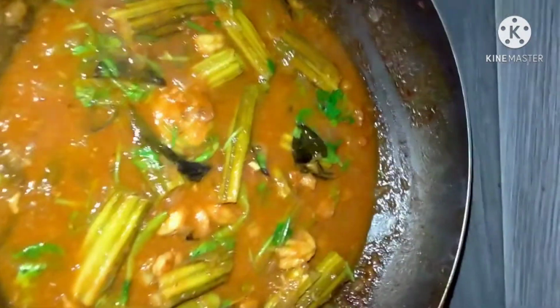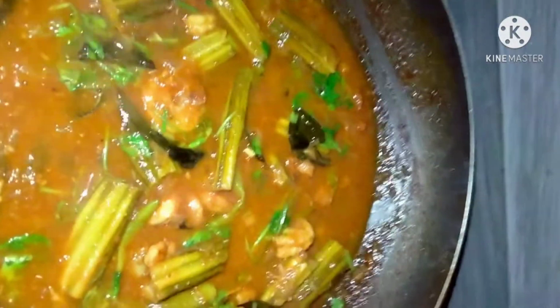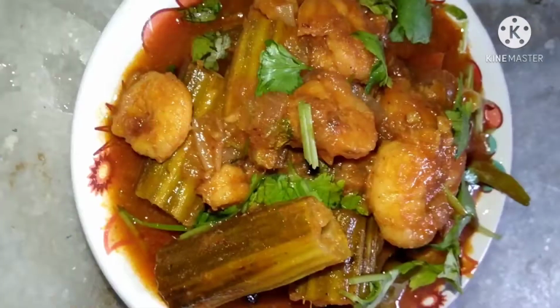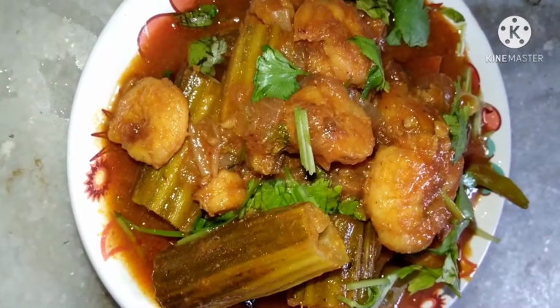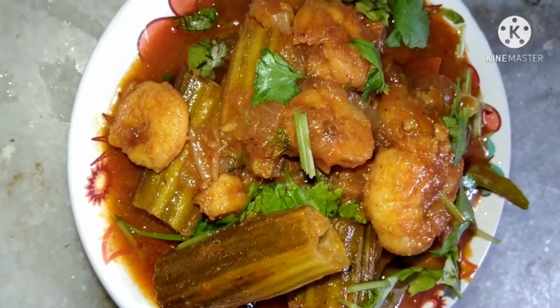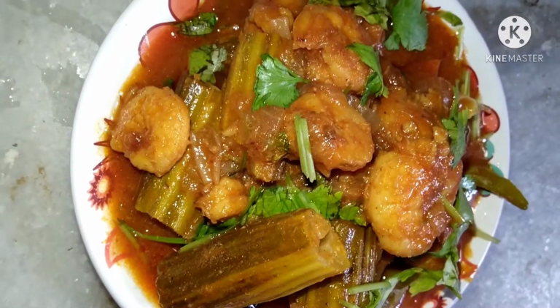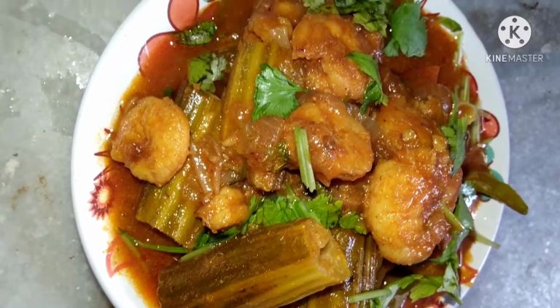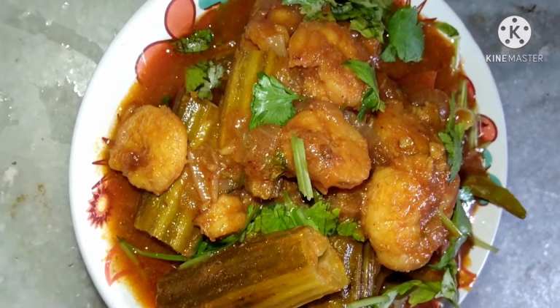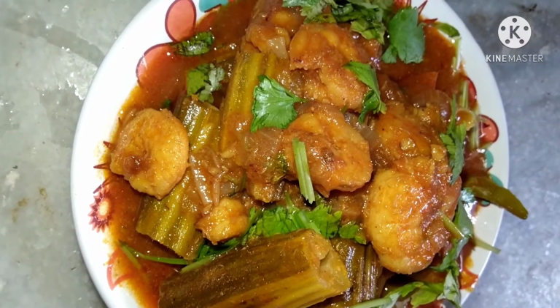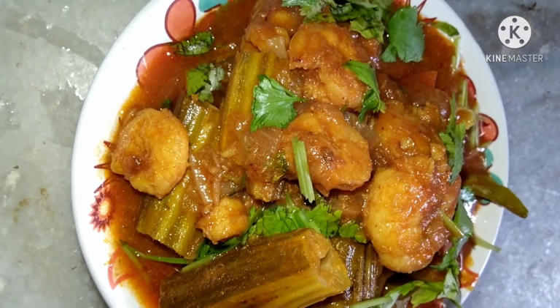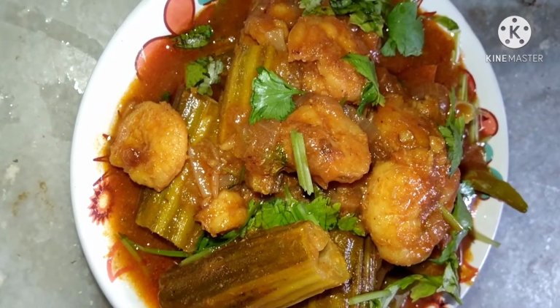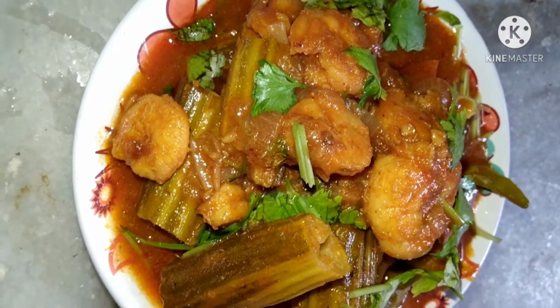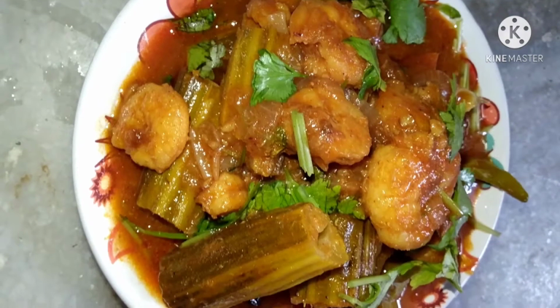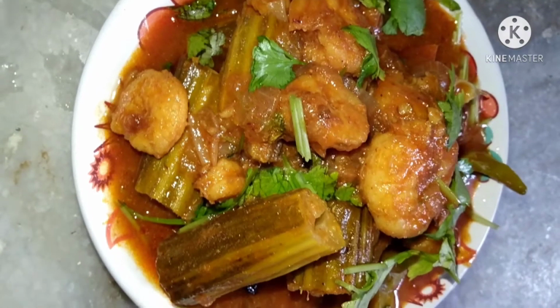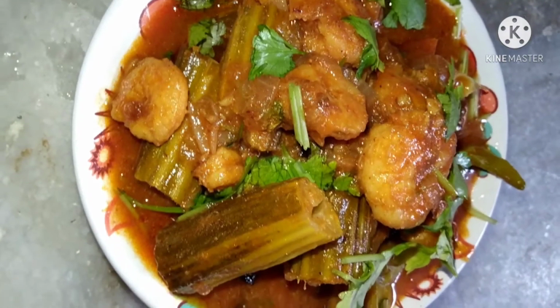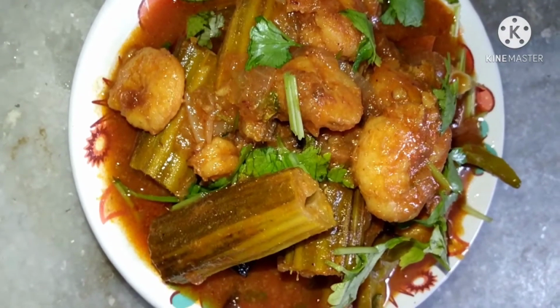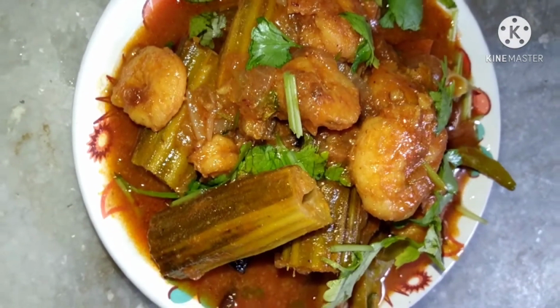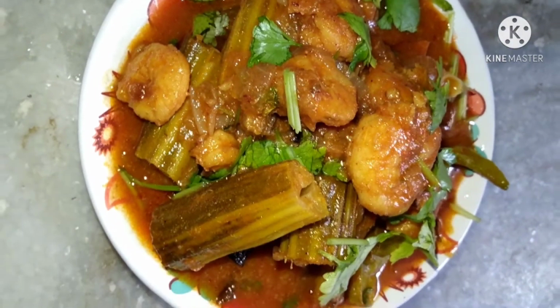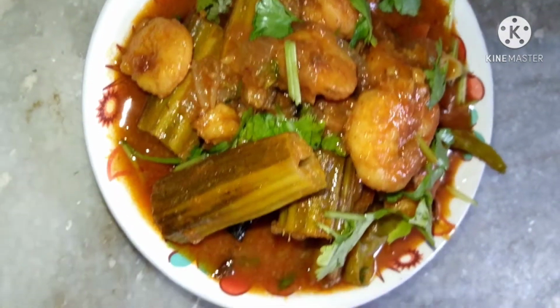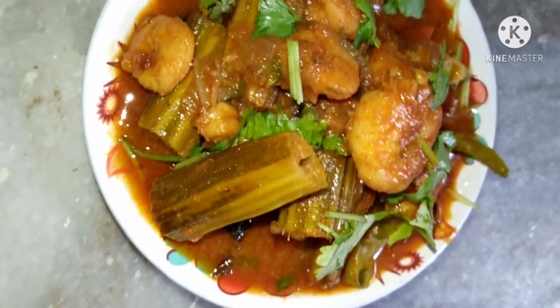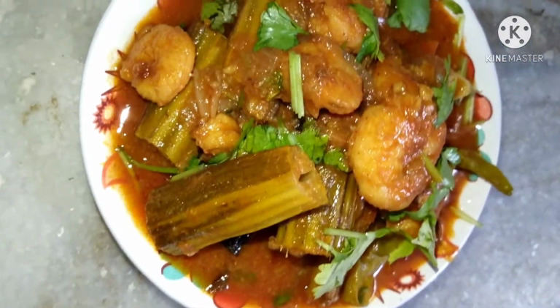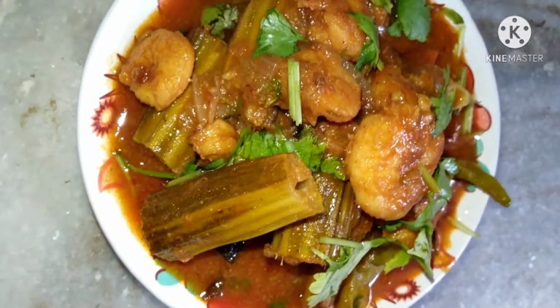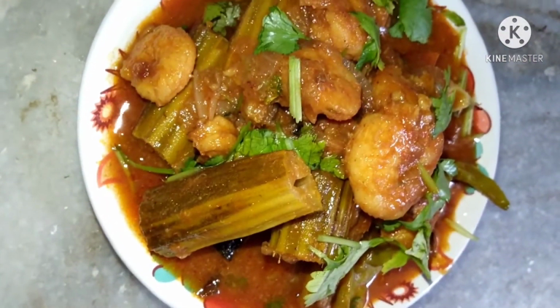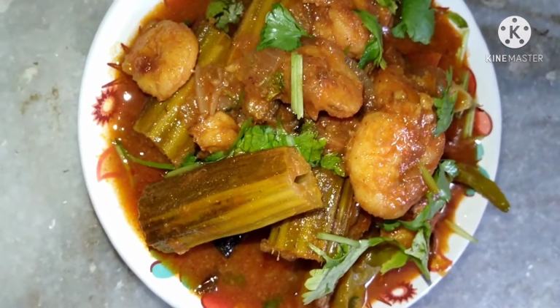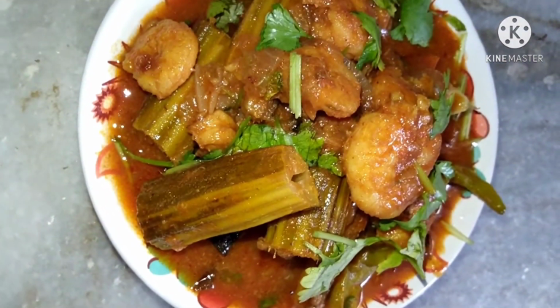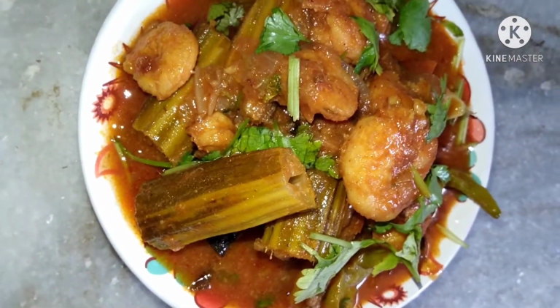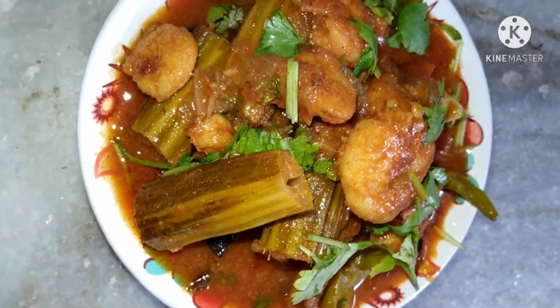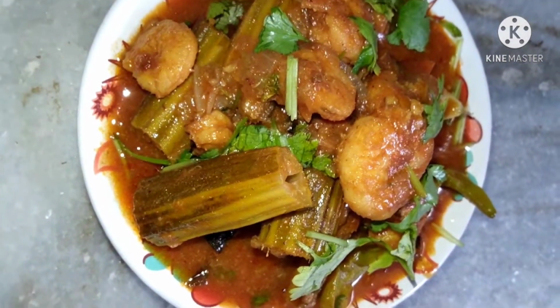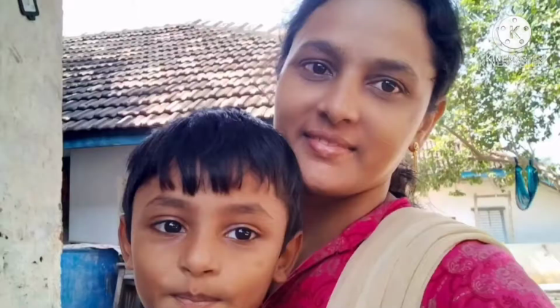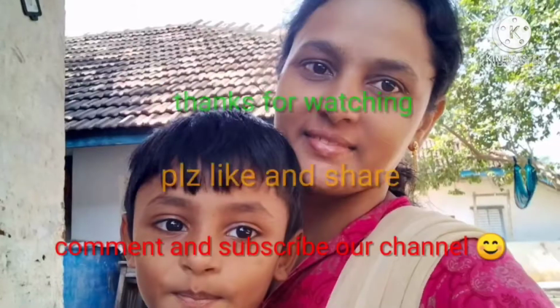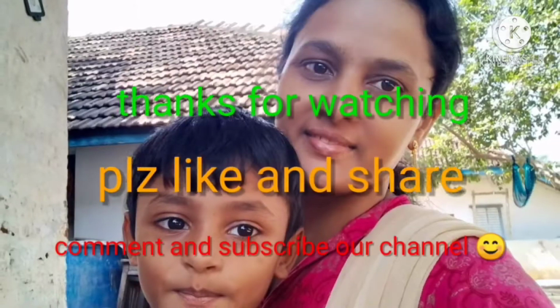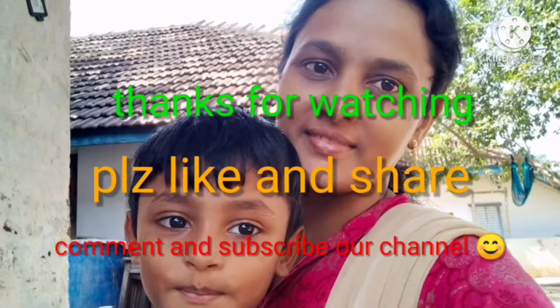If you enjoyed this video, please like and share my channel. Subscribe to my channel. Thank you for watching.